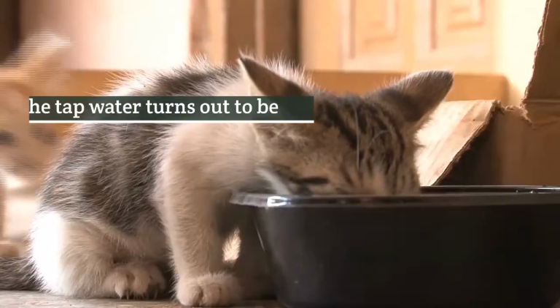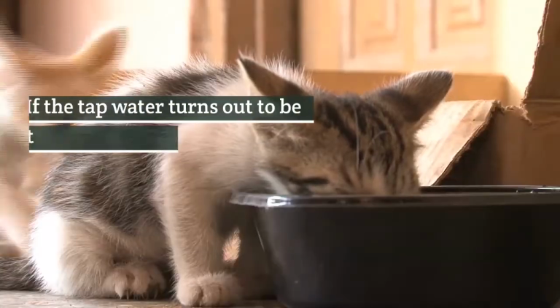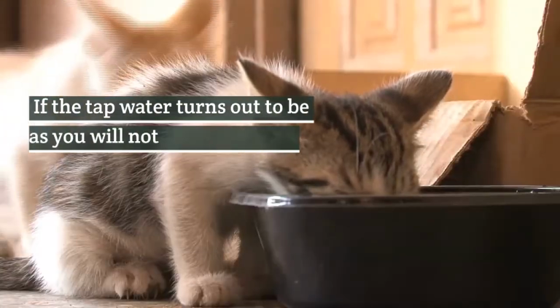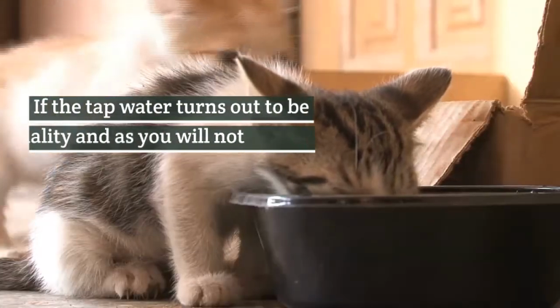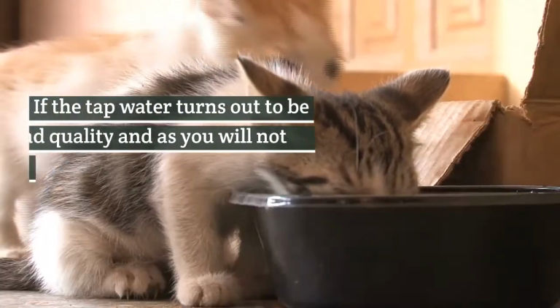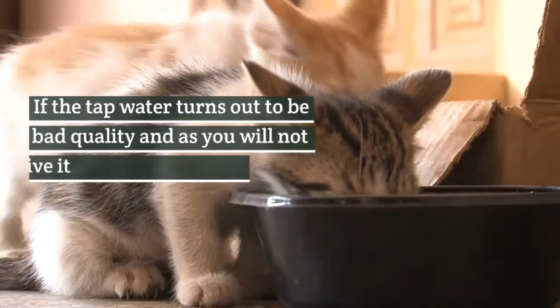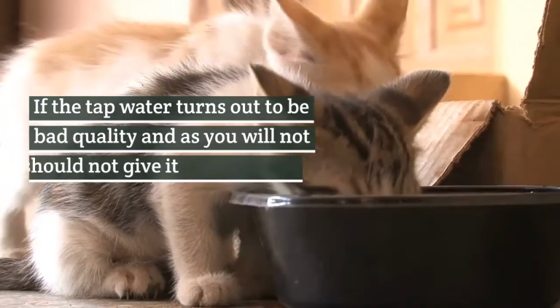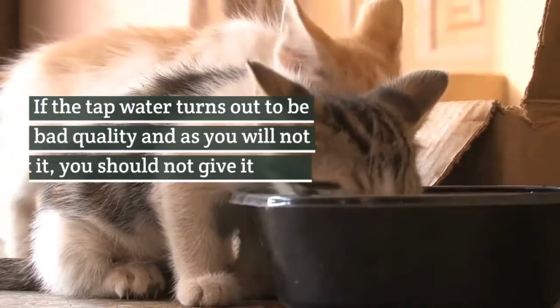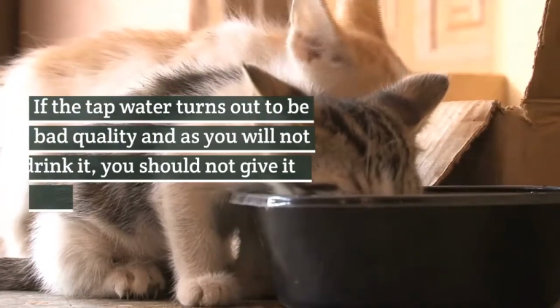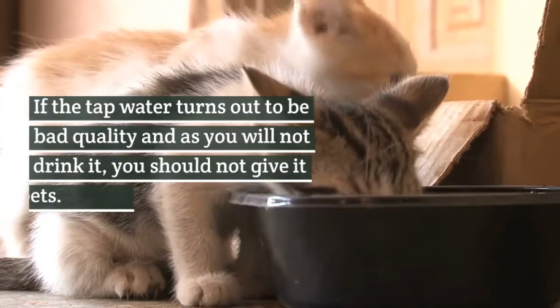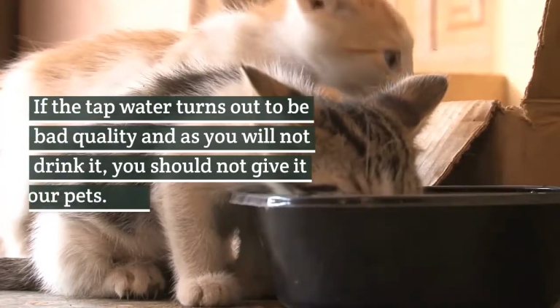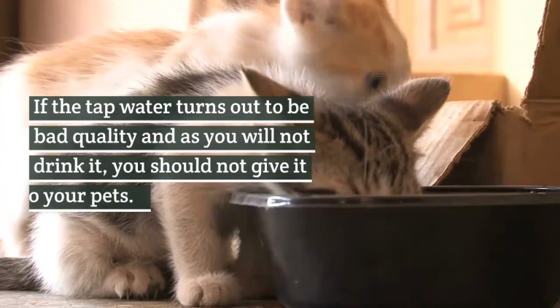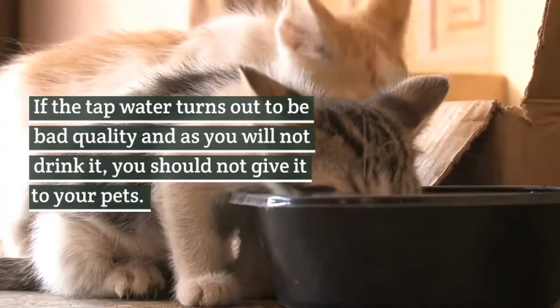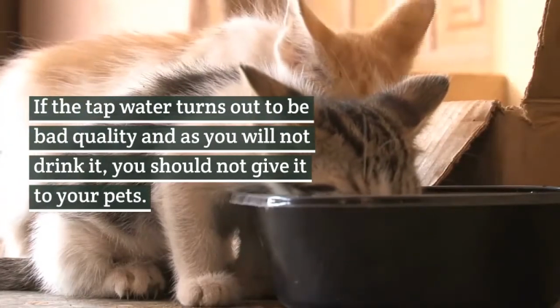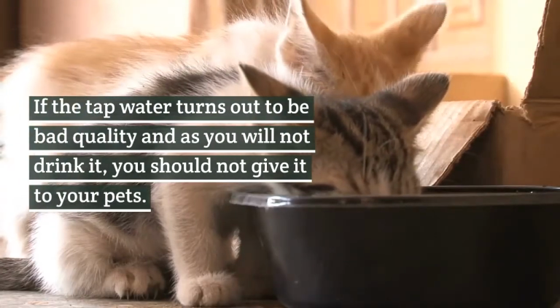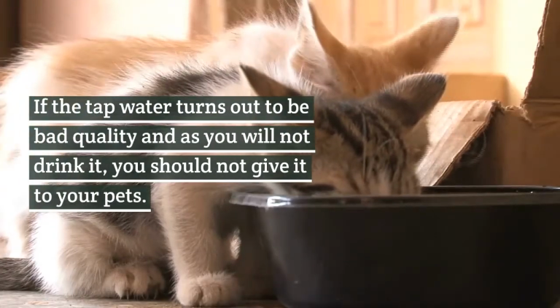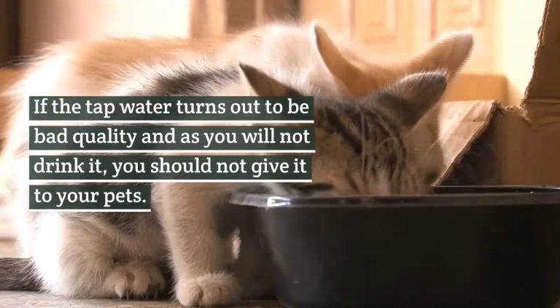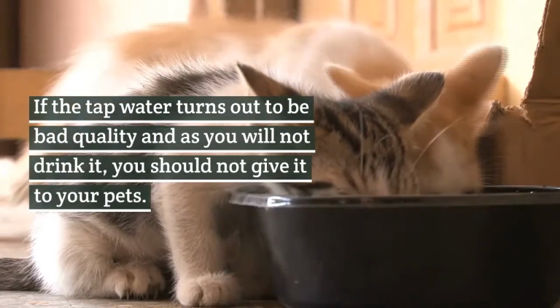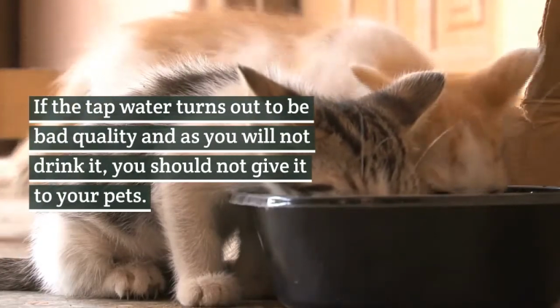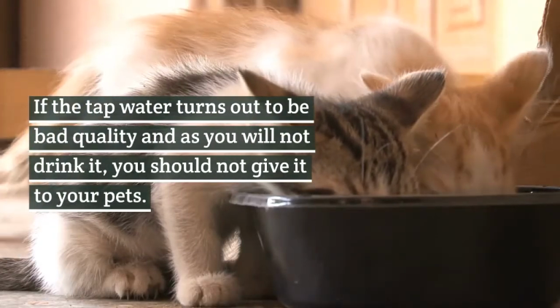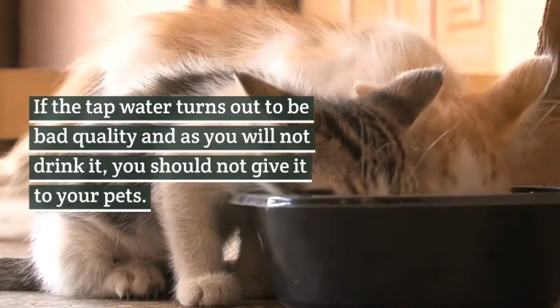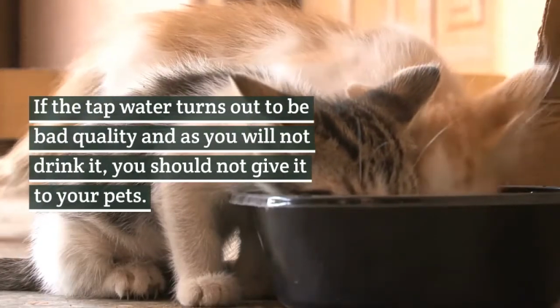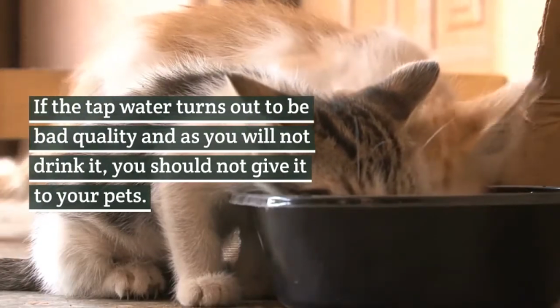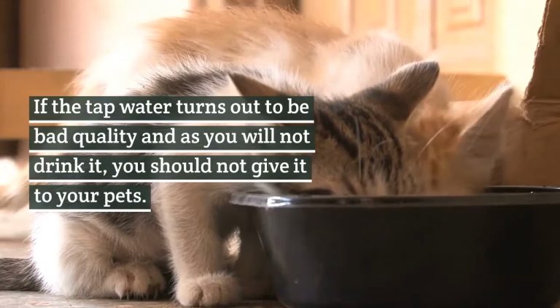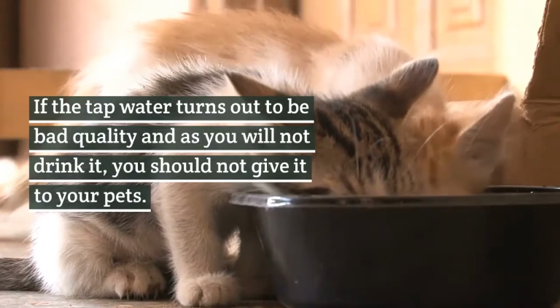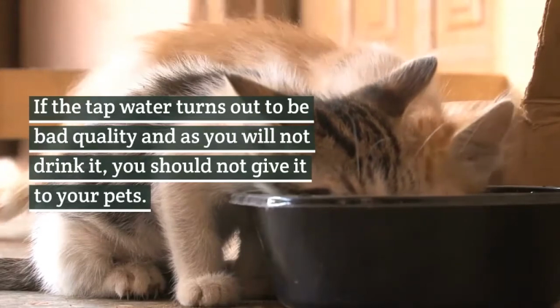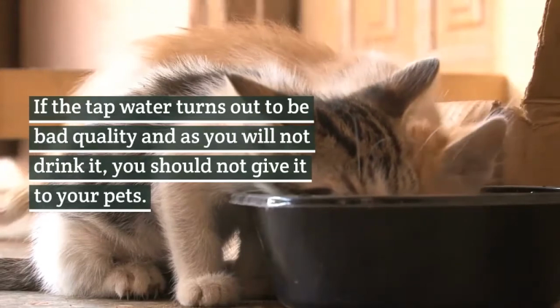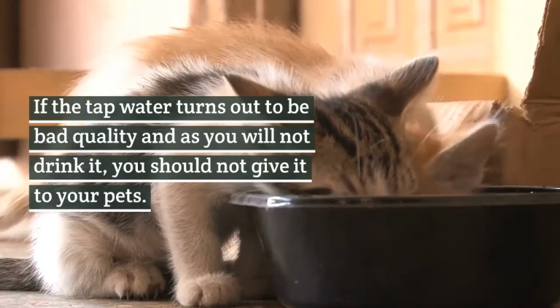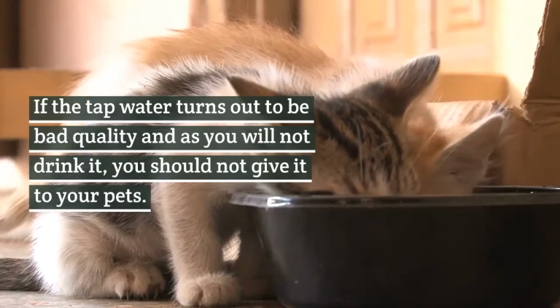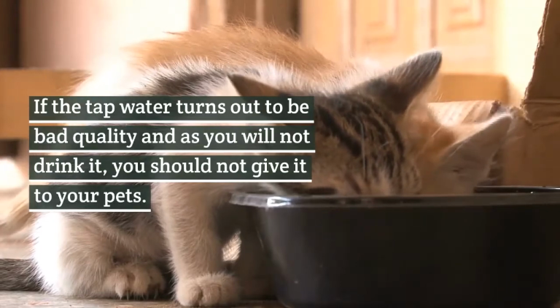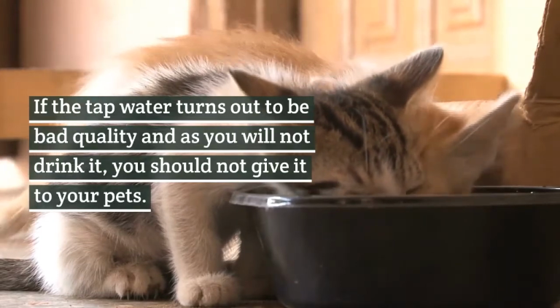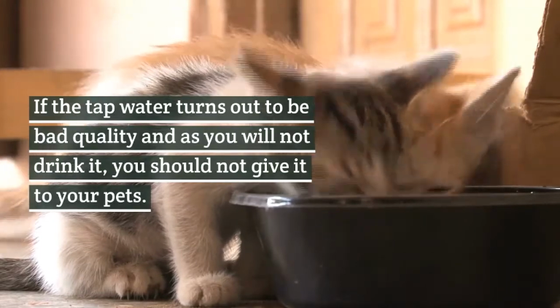If the tap water turns out to be bad quality and you will not drink it, you should not give it to your pets.